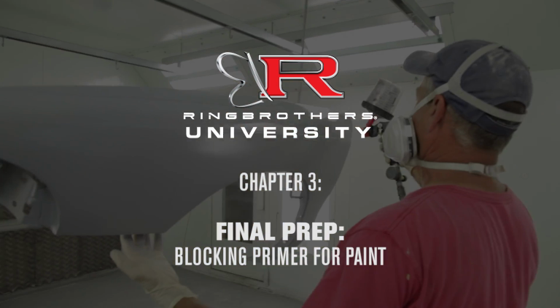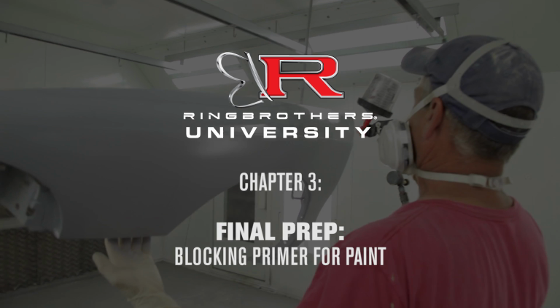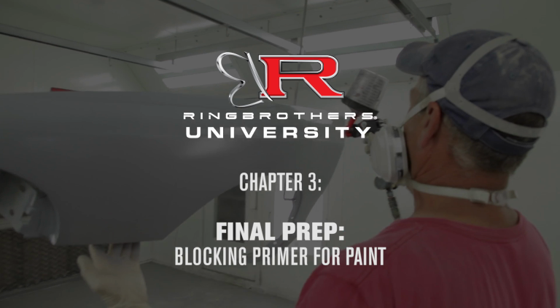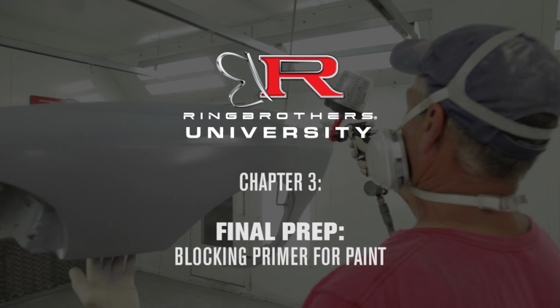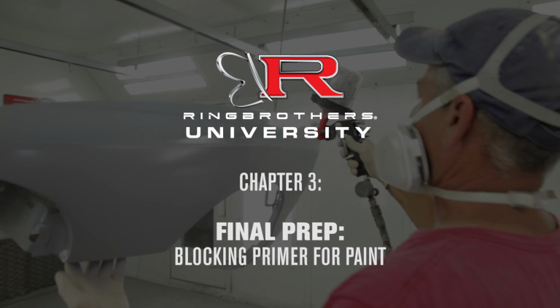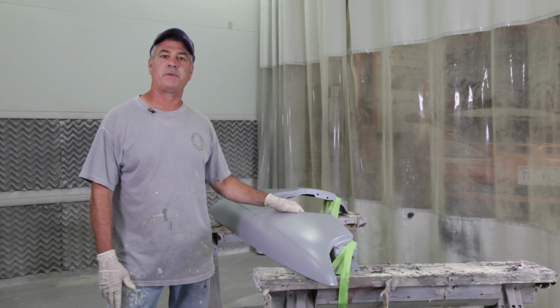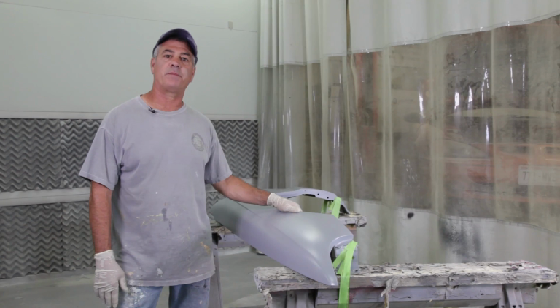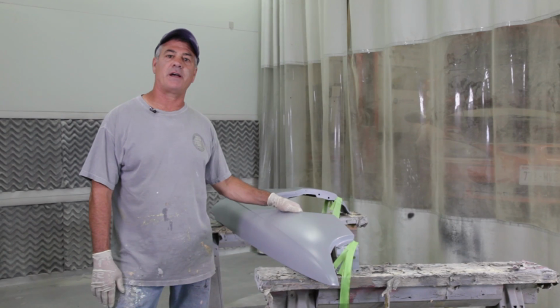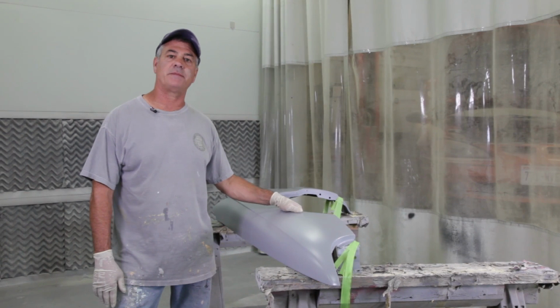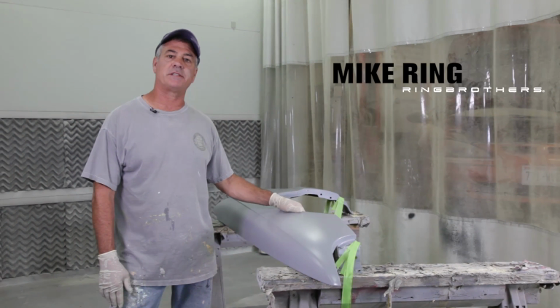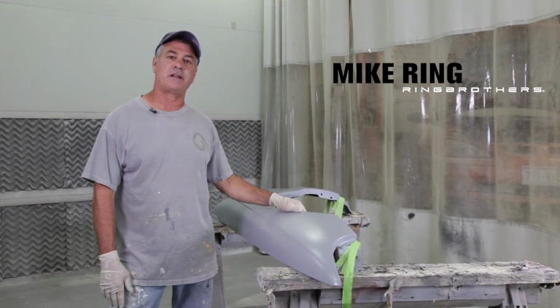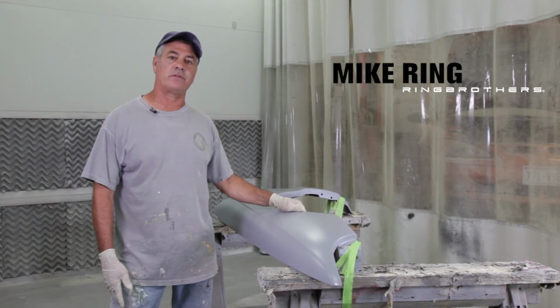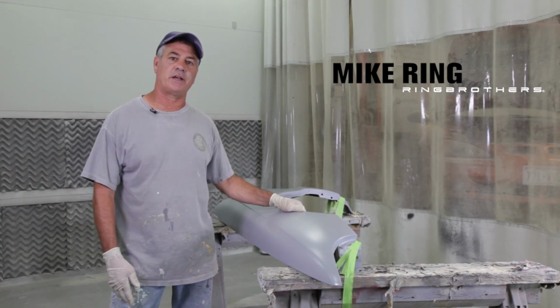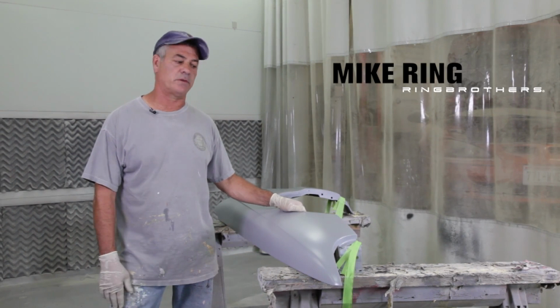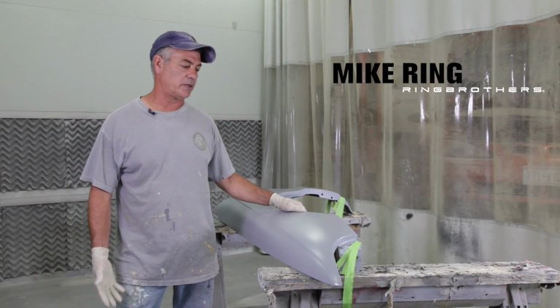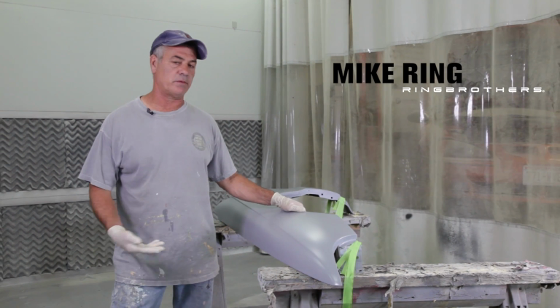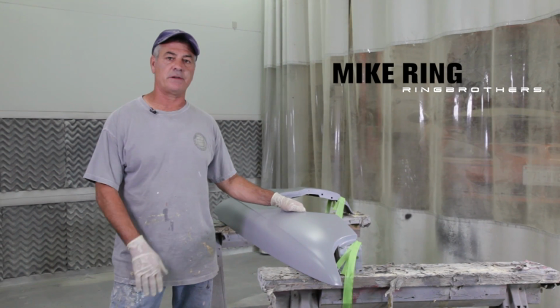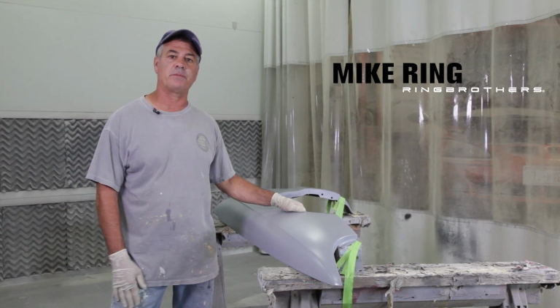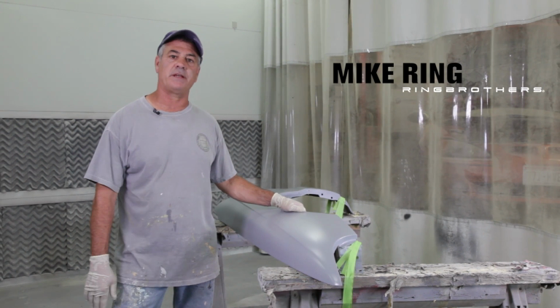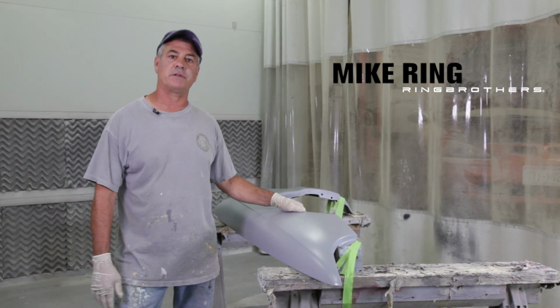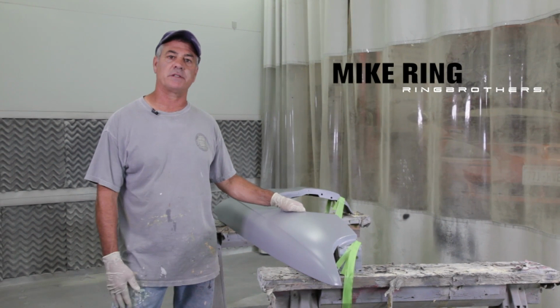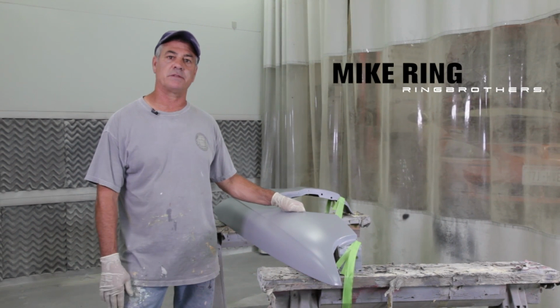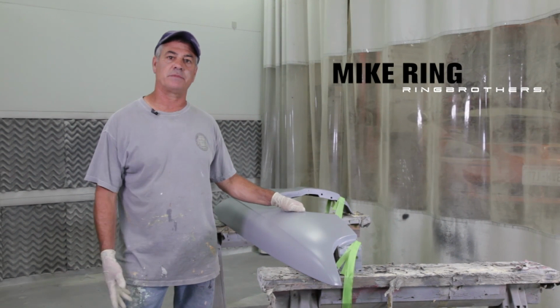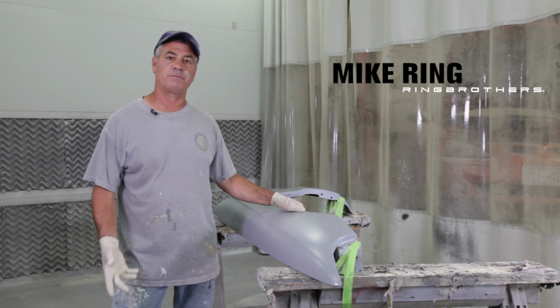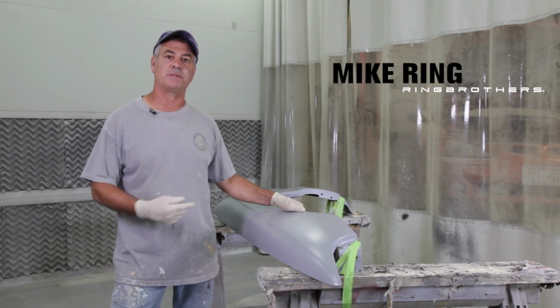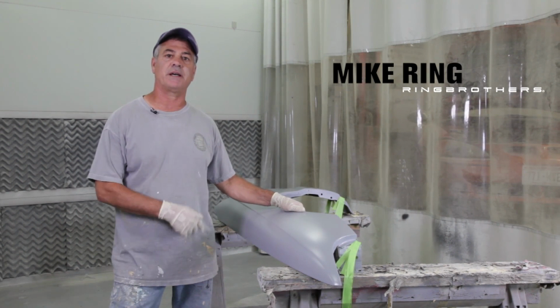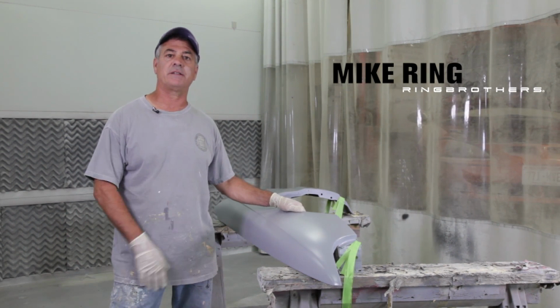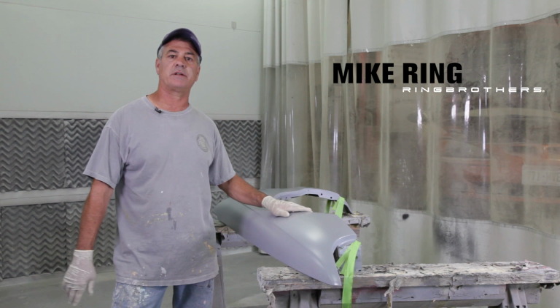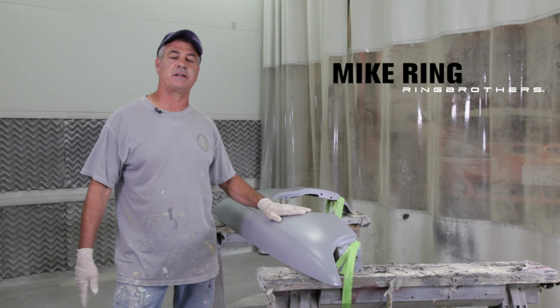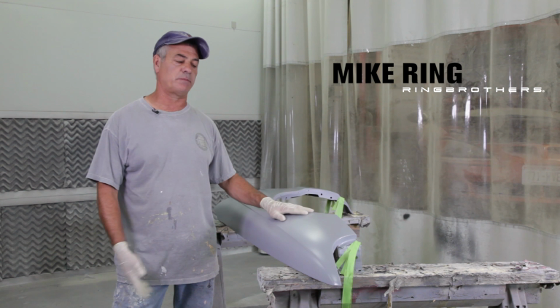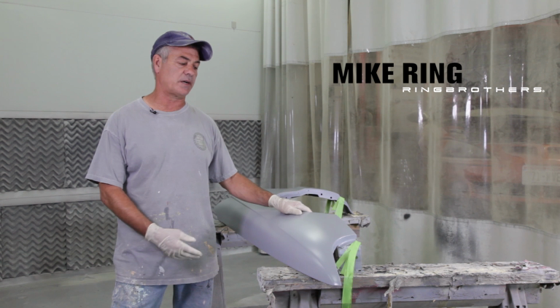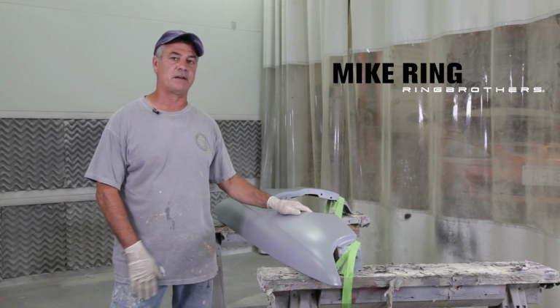Now that the fender's been primed and sat overnight, we're going to get it ready for paint. We're just going to put some guide coat on it and block it out.